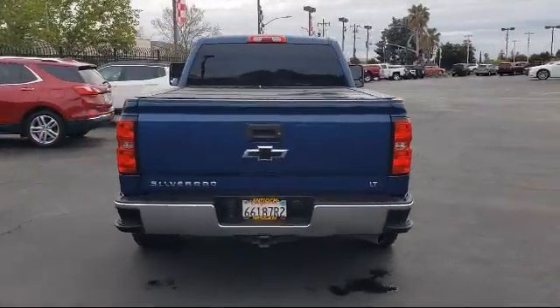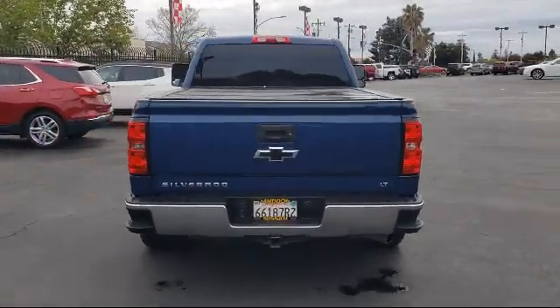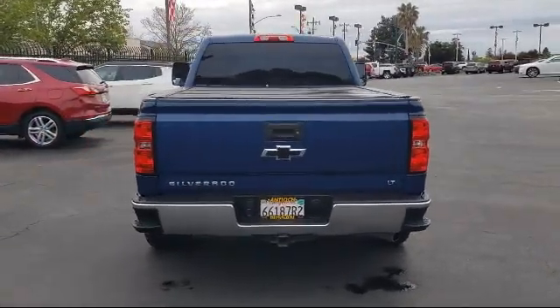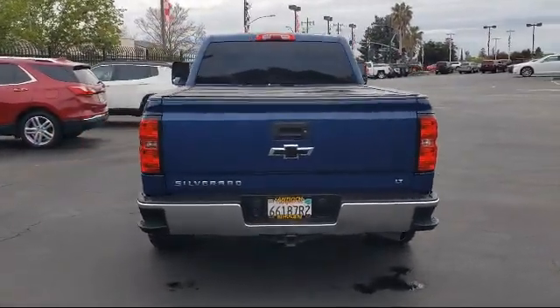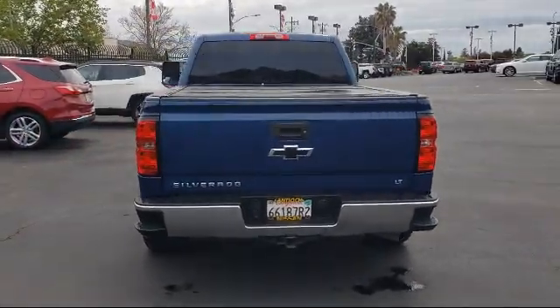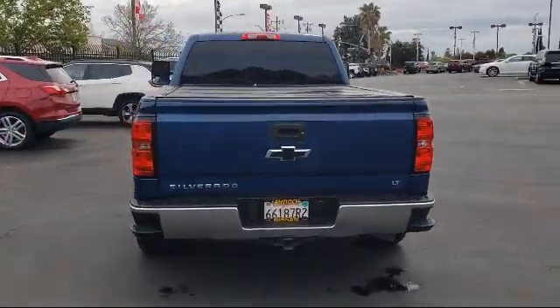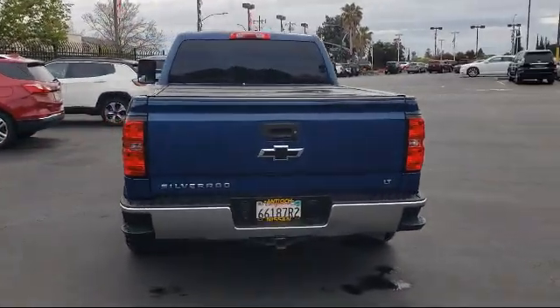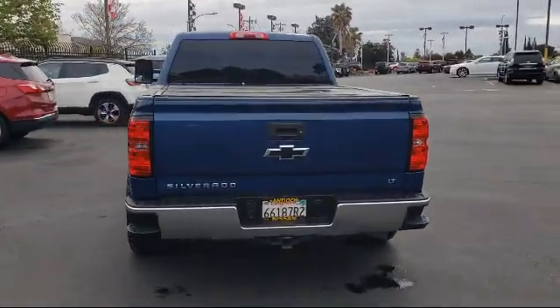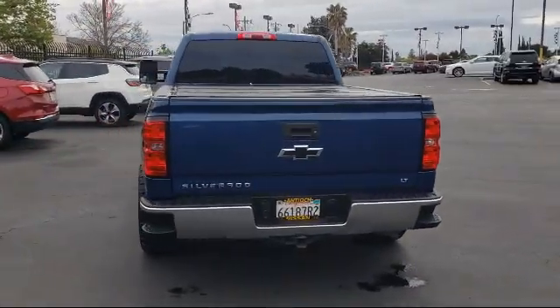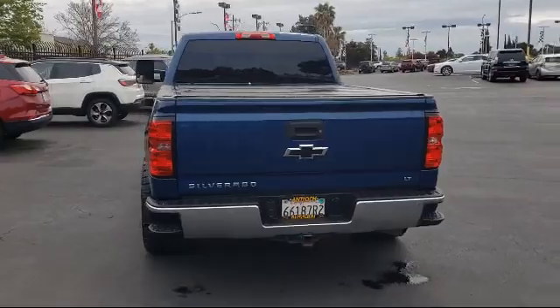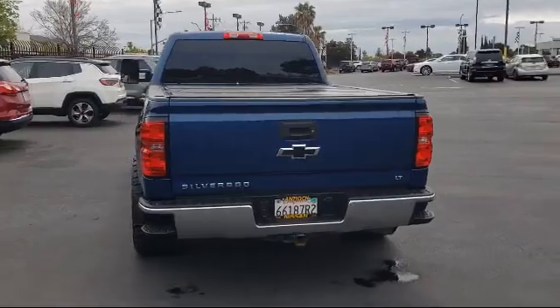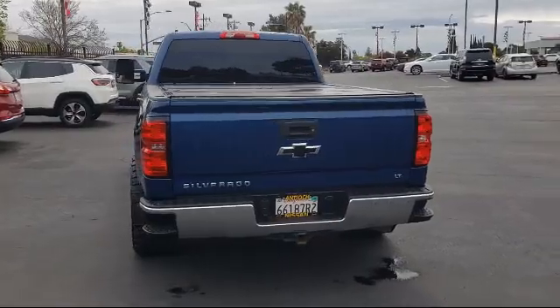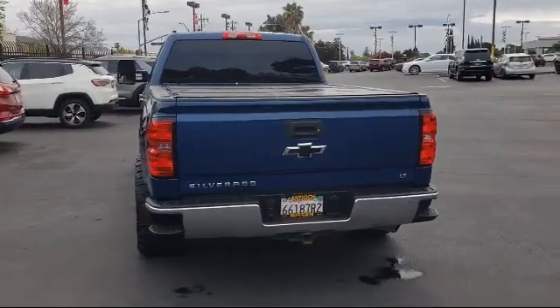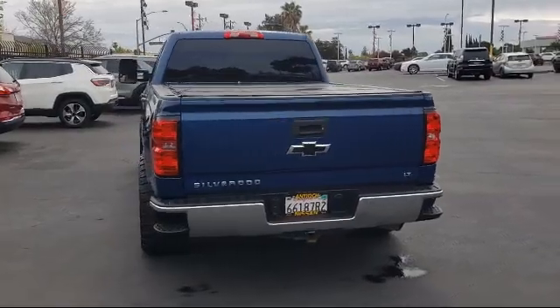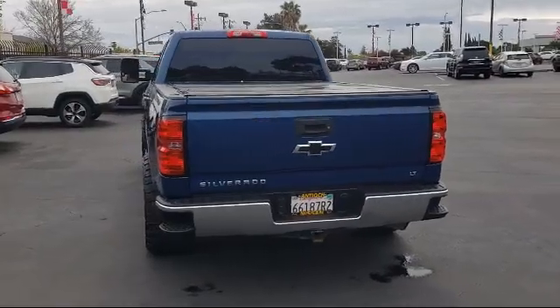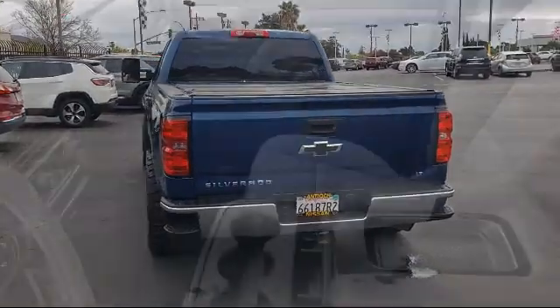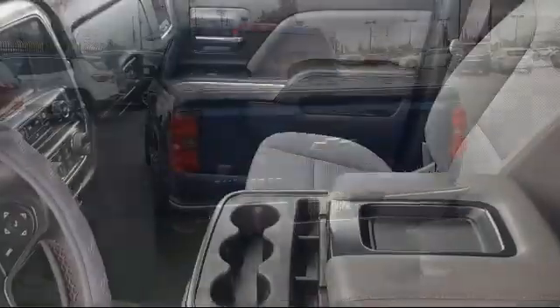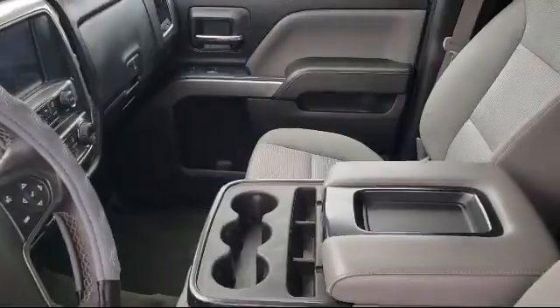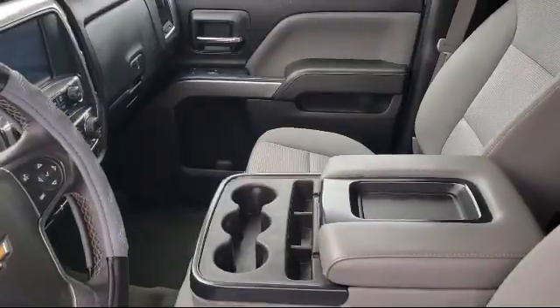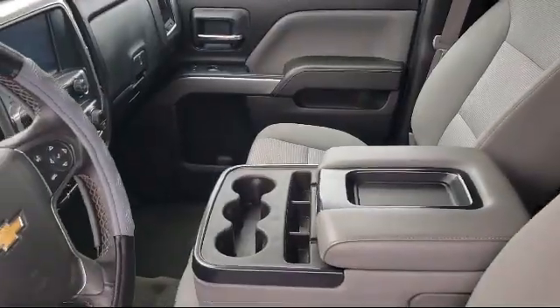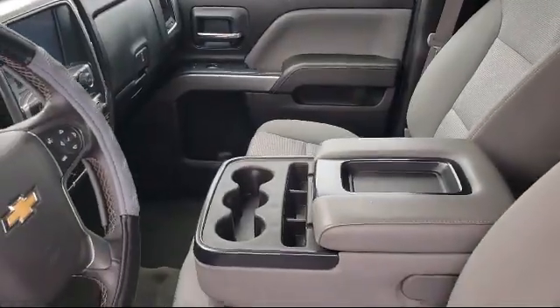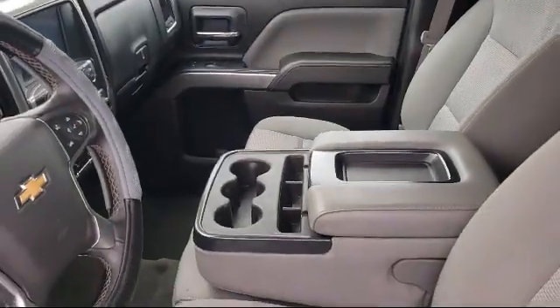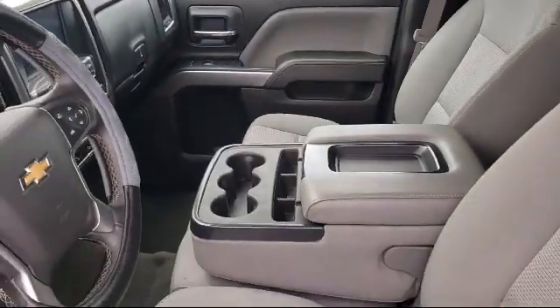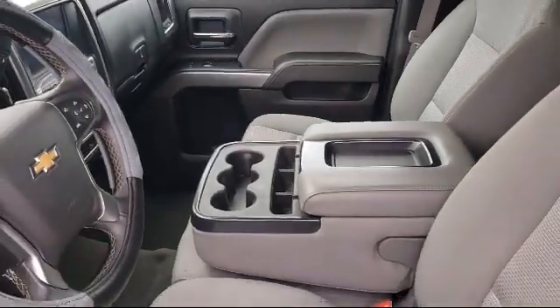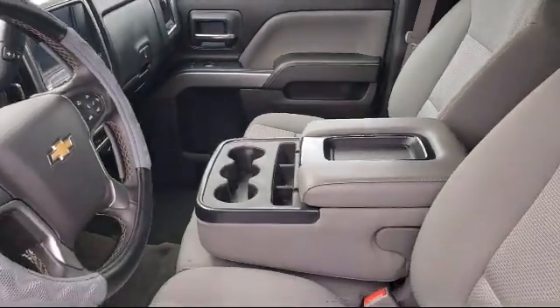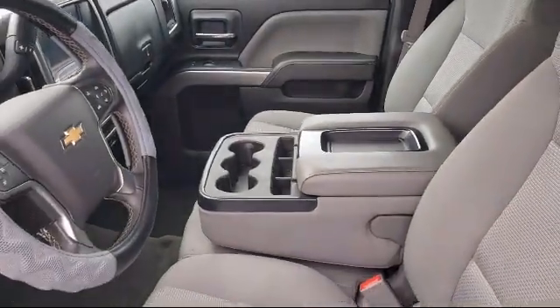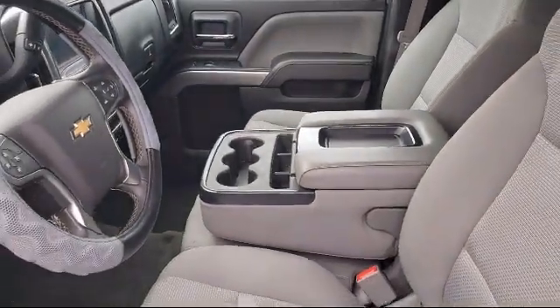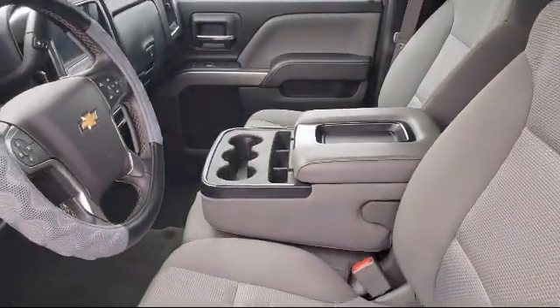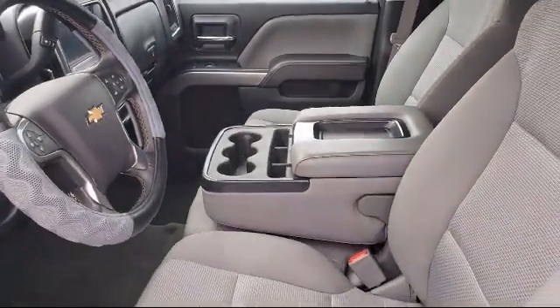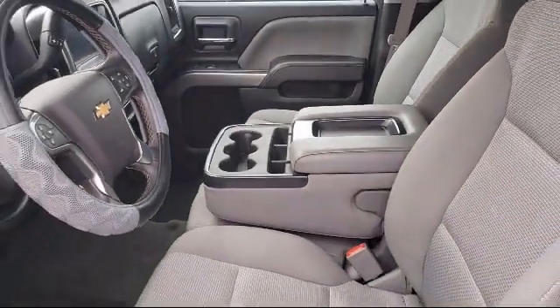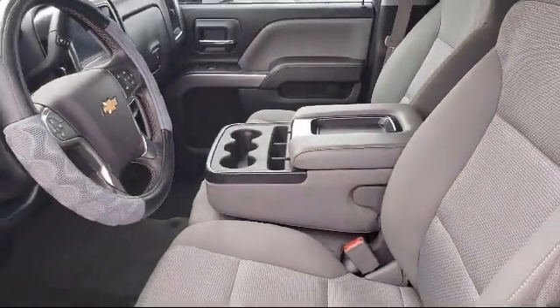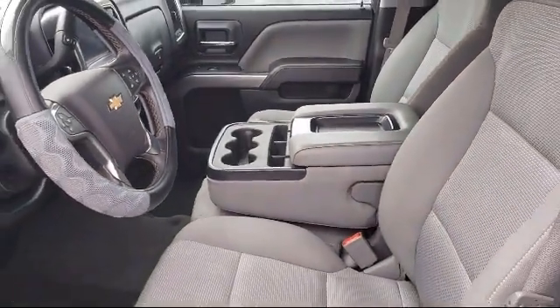Leather wrapped steering wheel, navigation from telematics, and has less than 65,000 miles on the odometer.